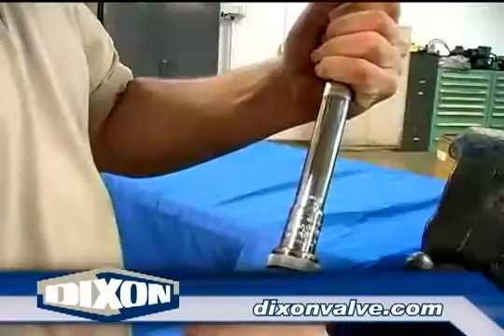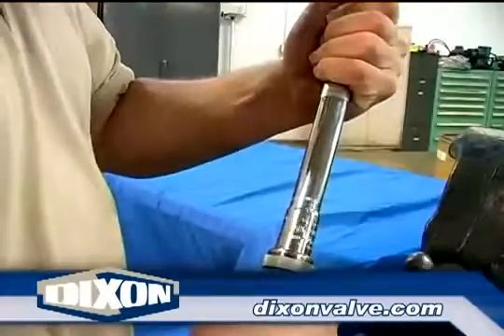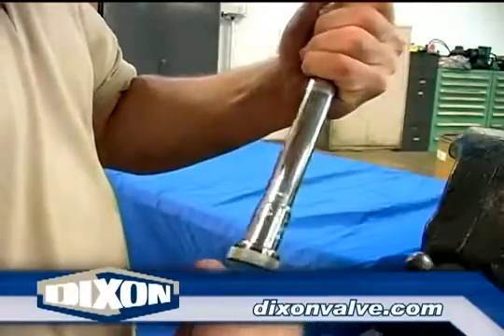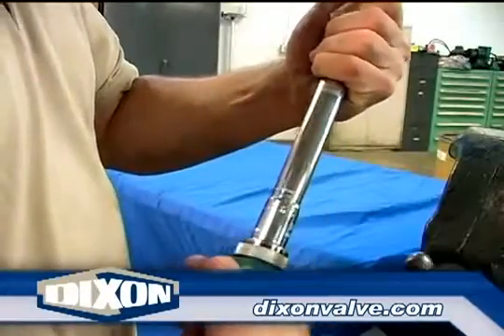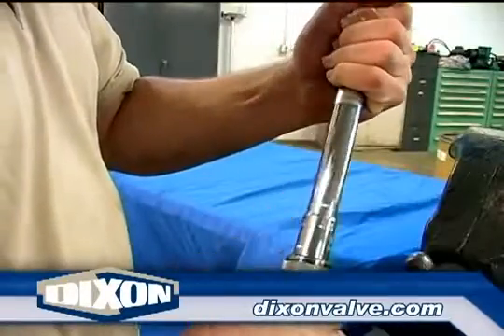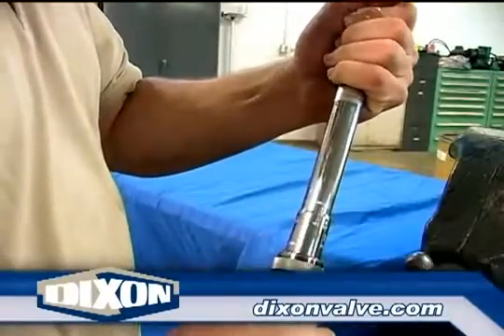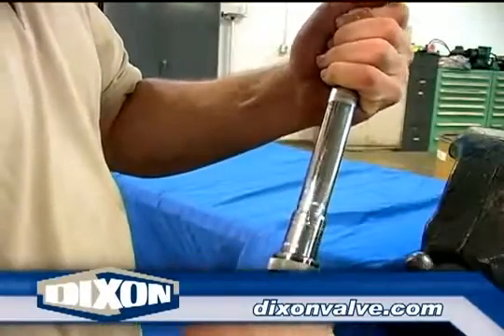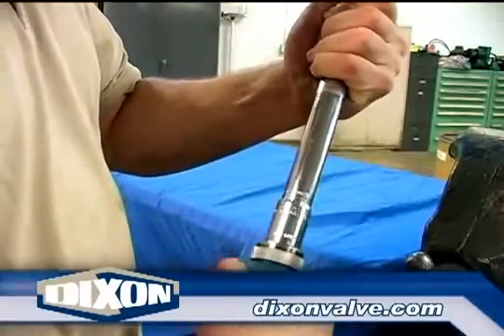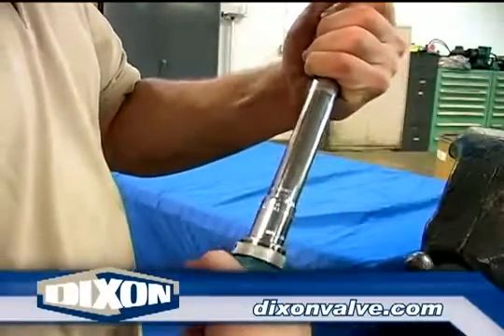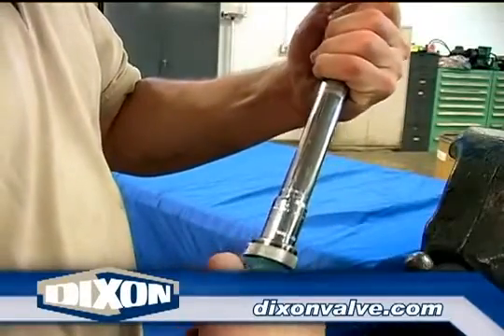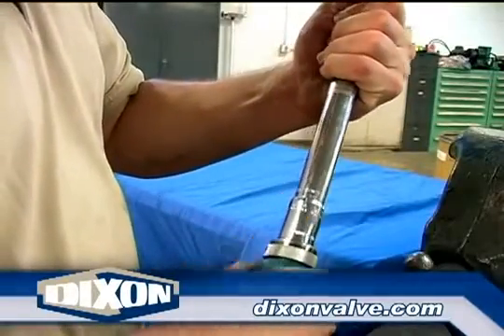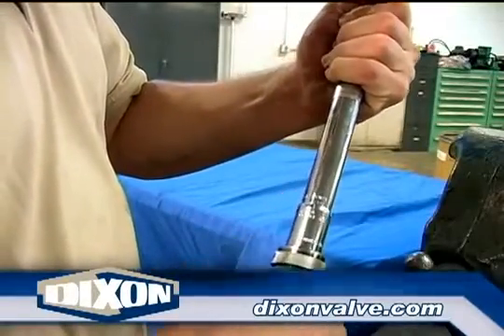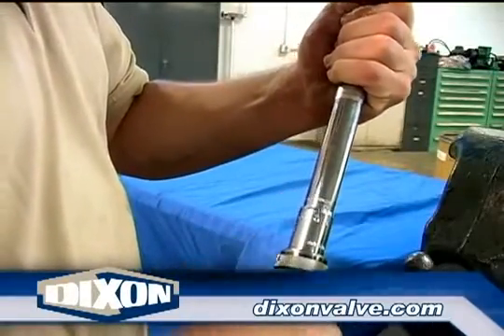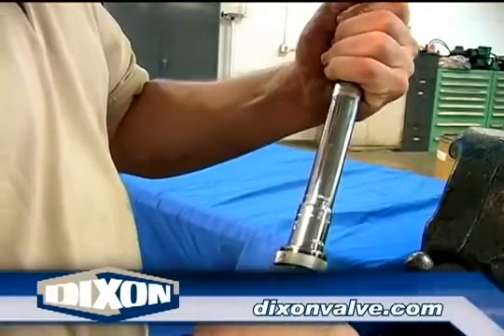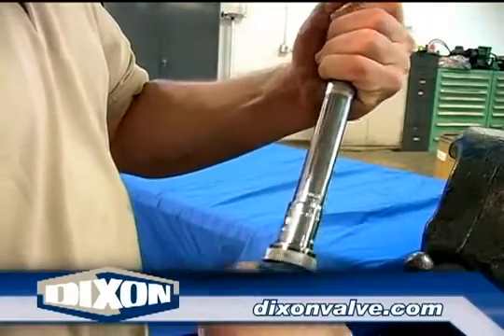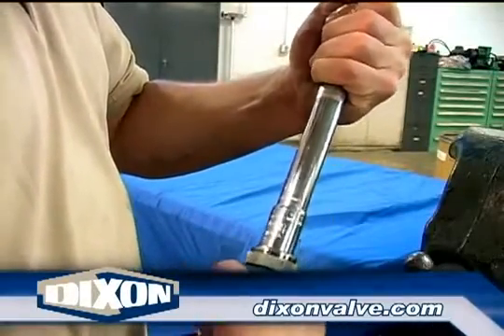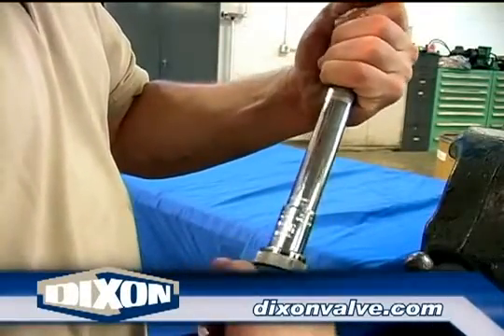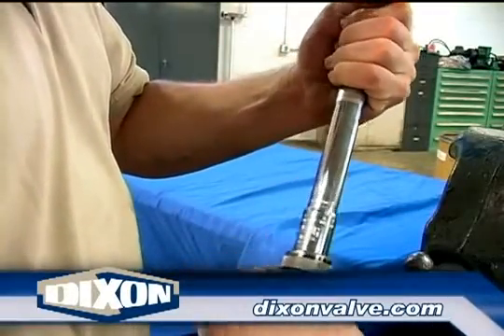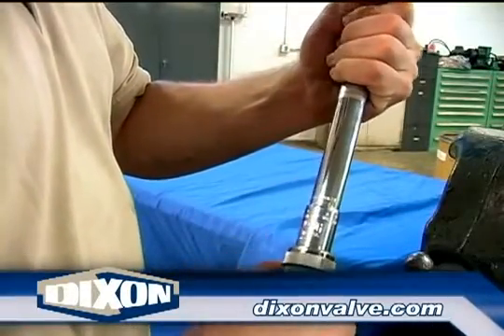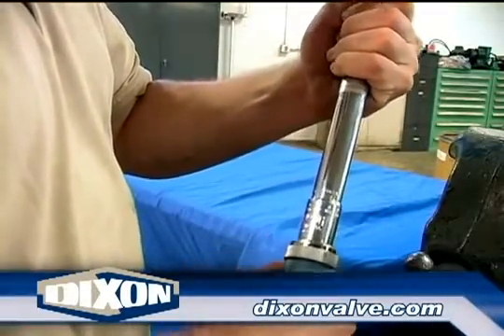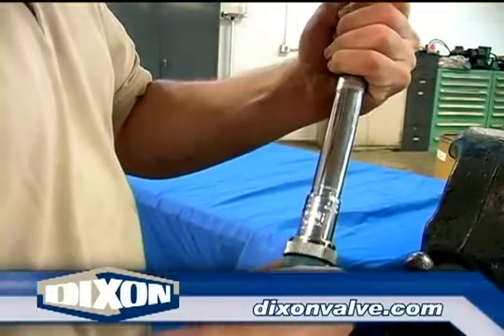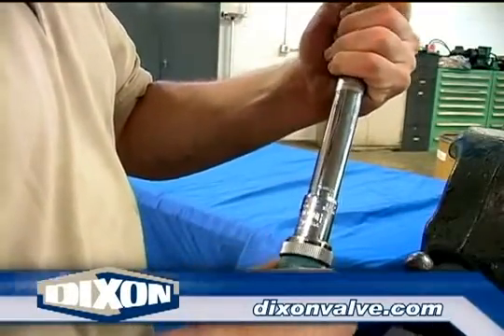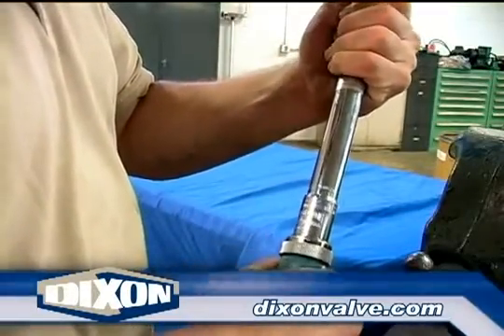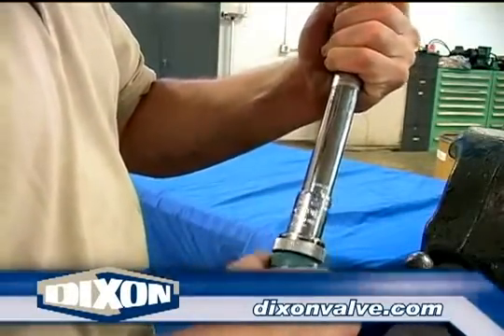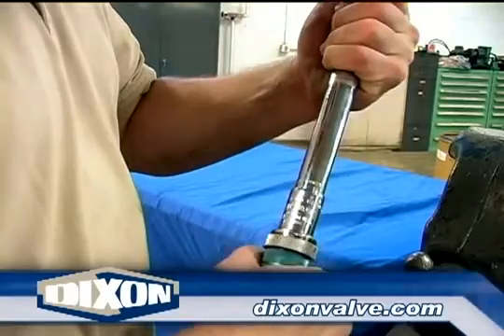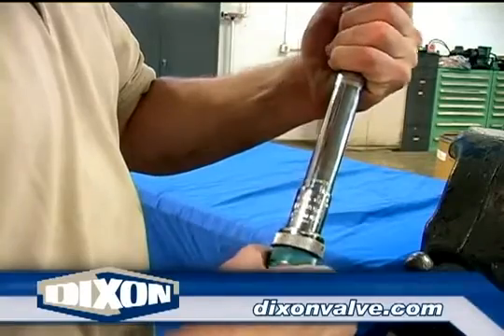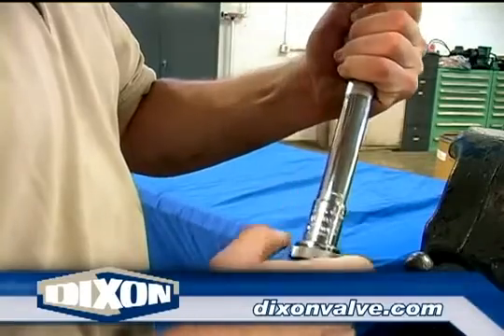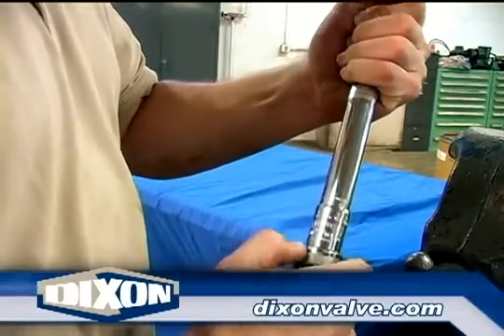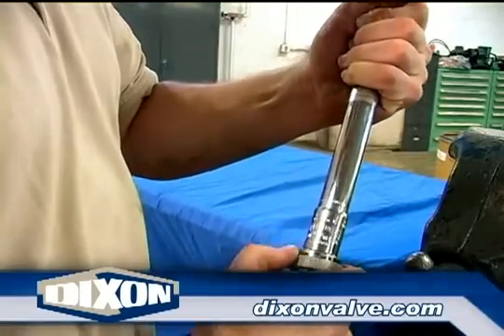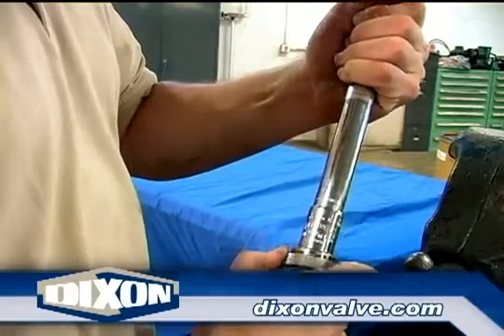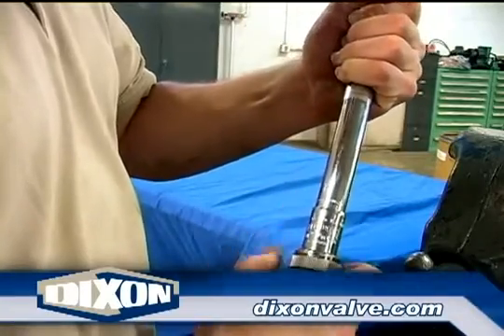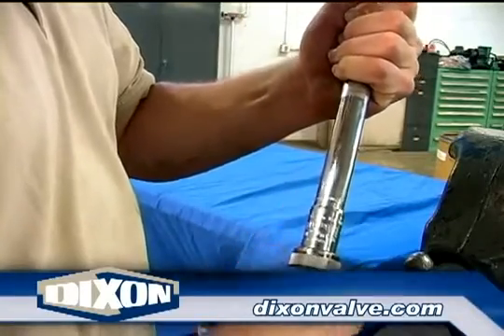Set the torque wrench to the recommended torque value. These torque values can be found in the current Dixon price list.